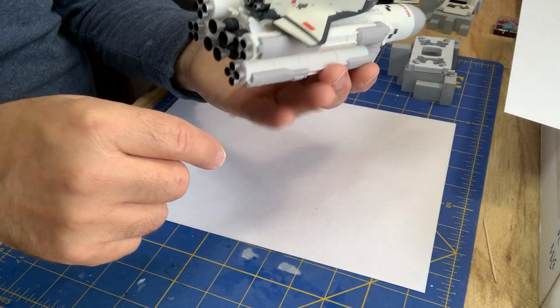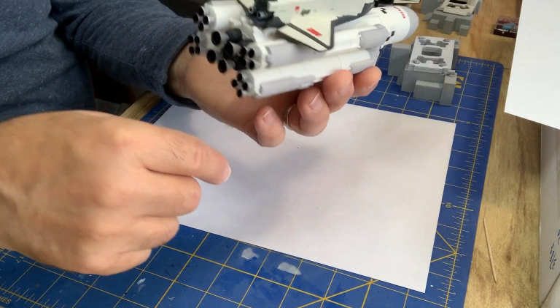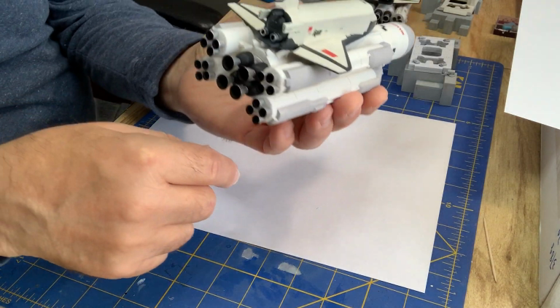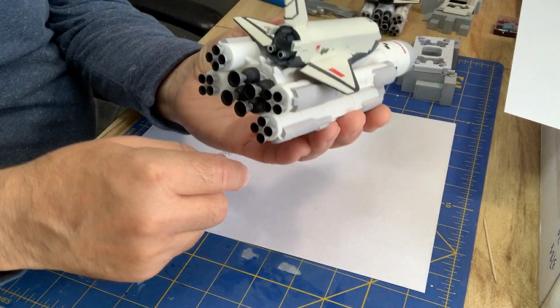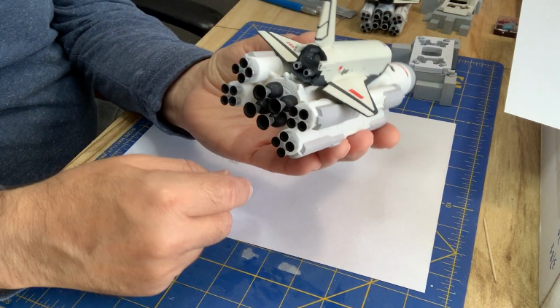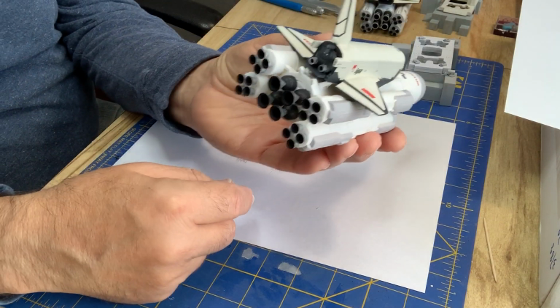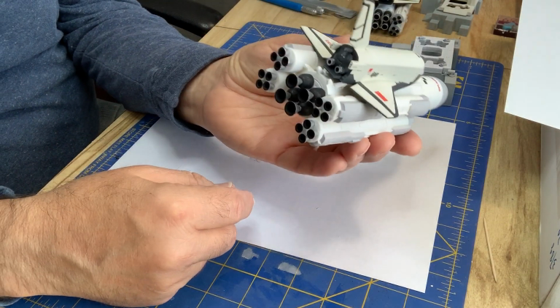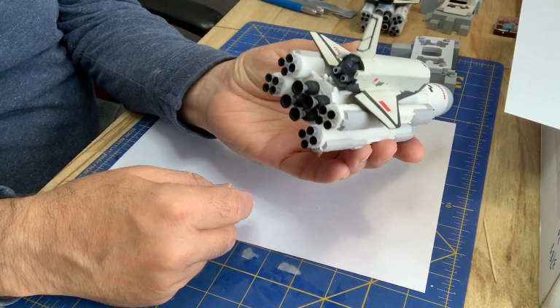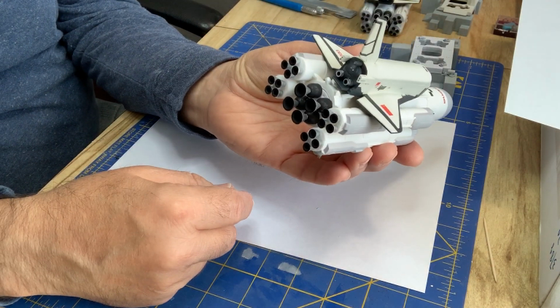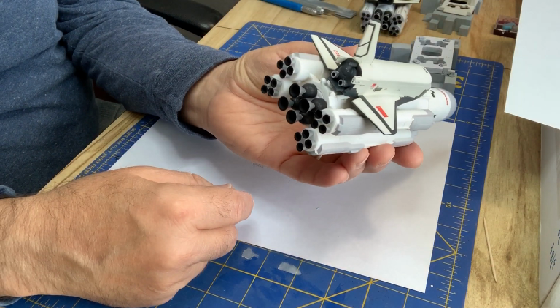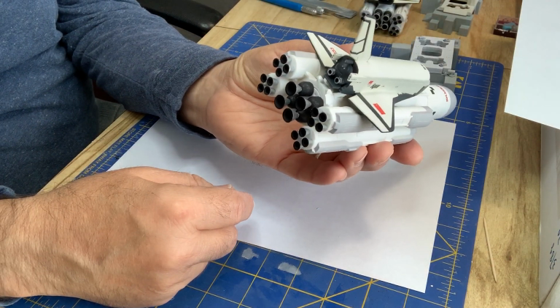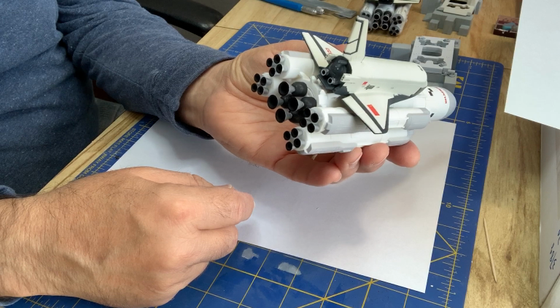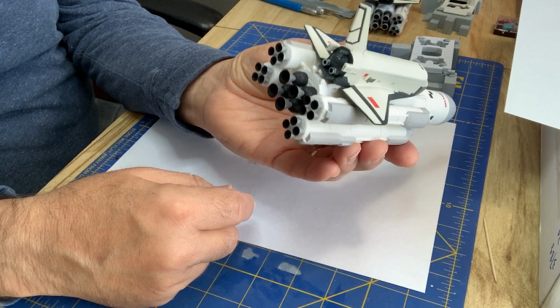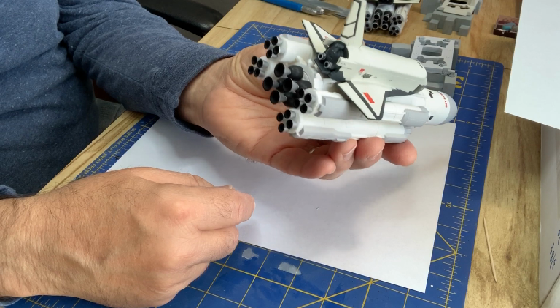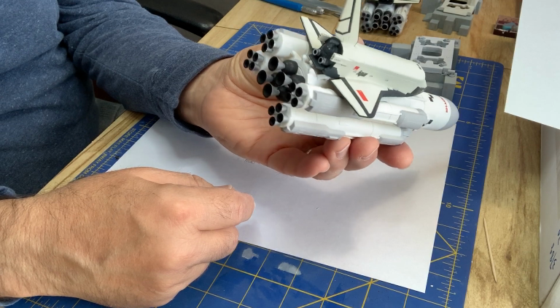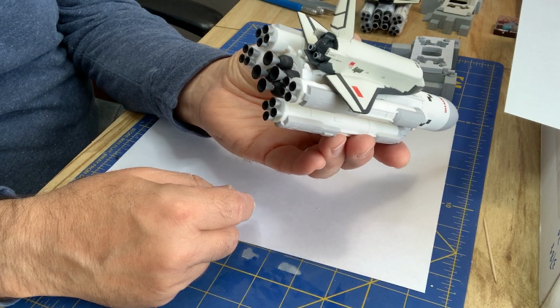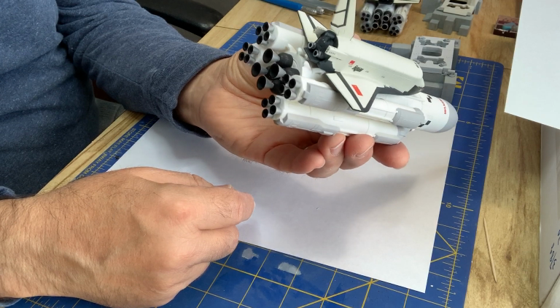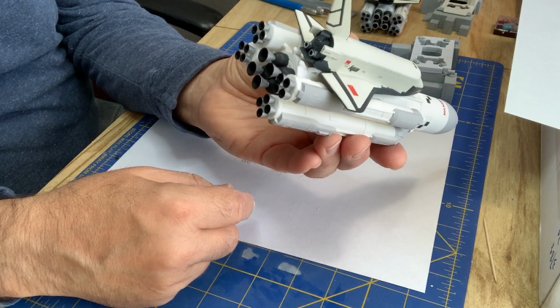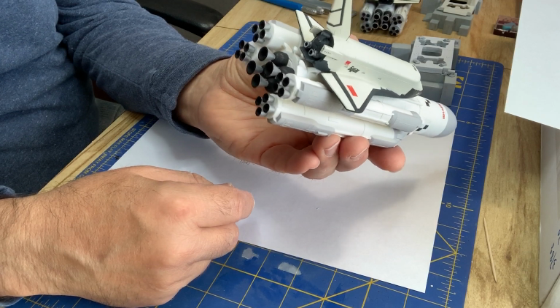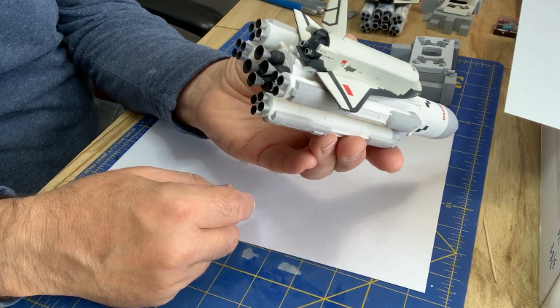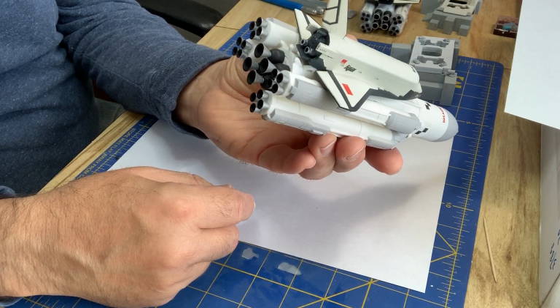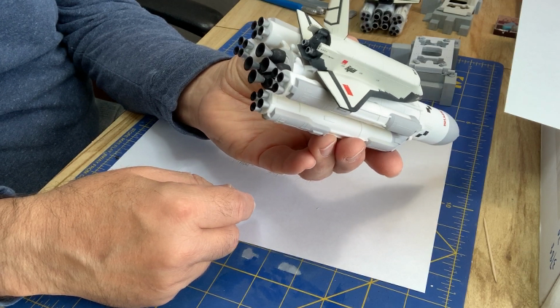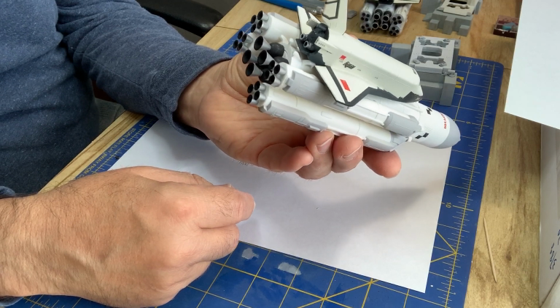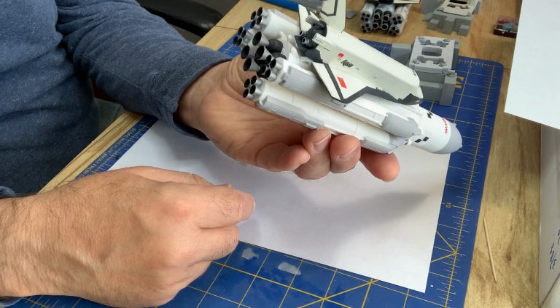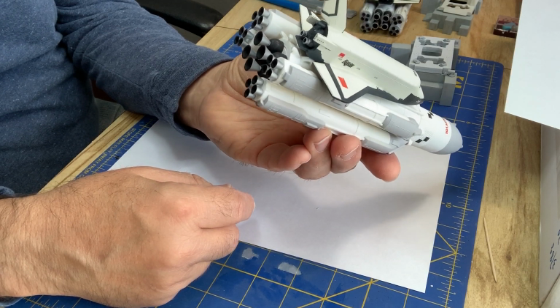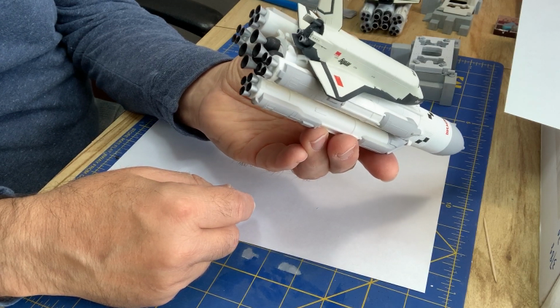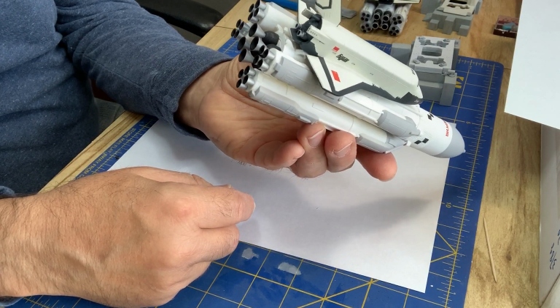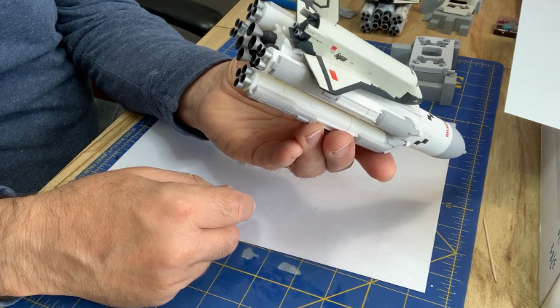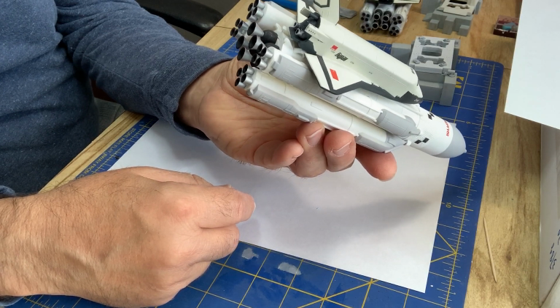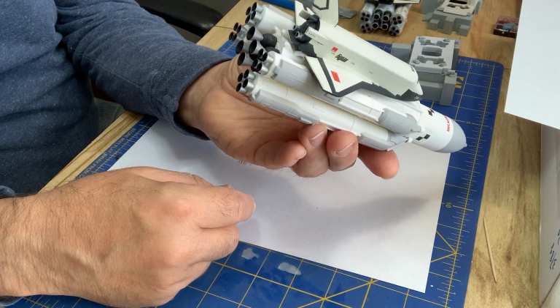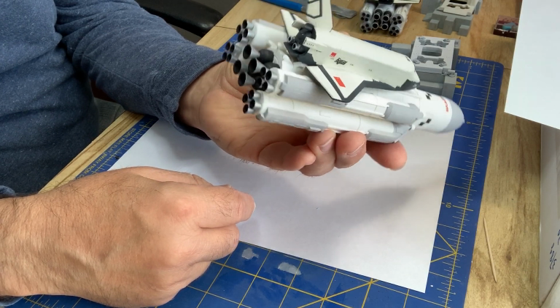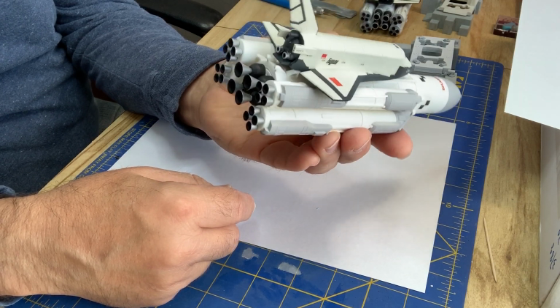The nozzles — lots of nozzles to paint and glue on. They fit nice and snugly.